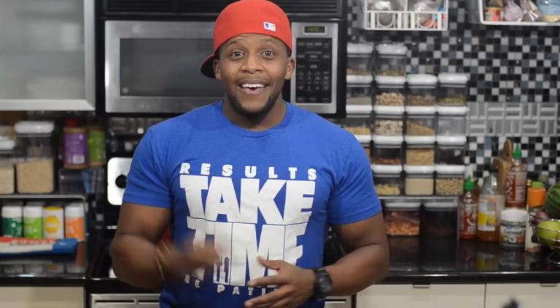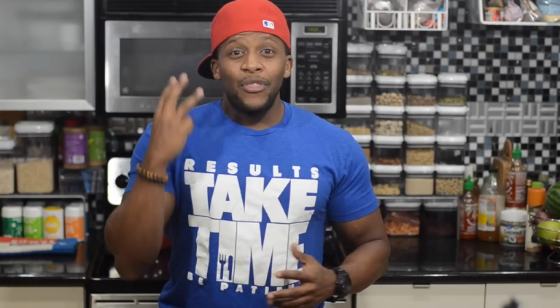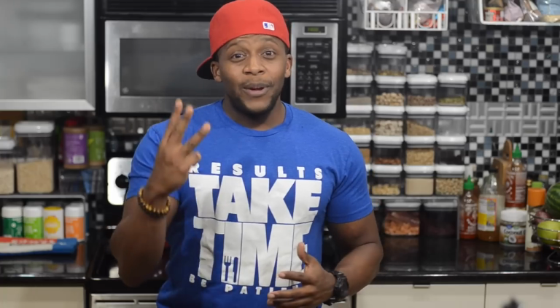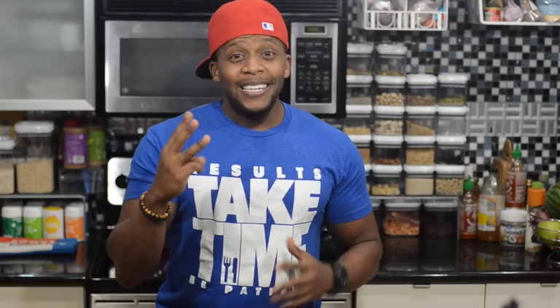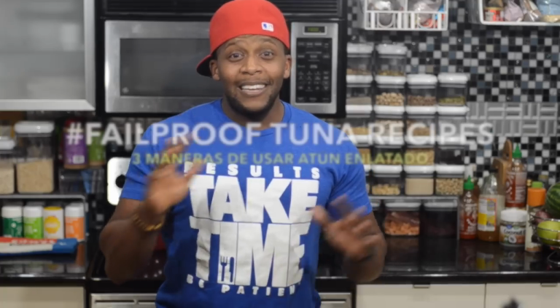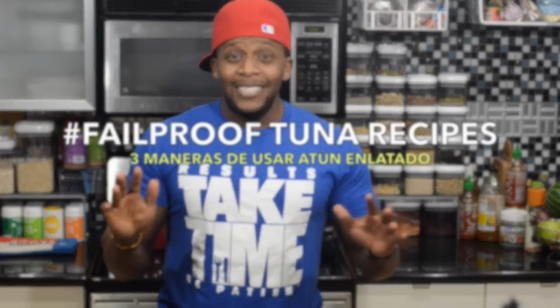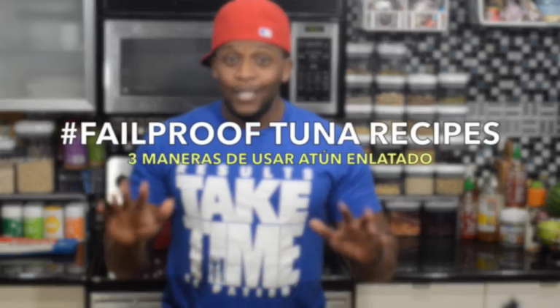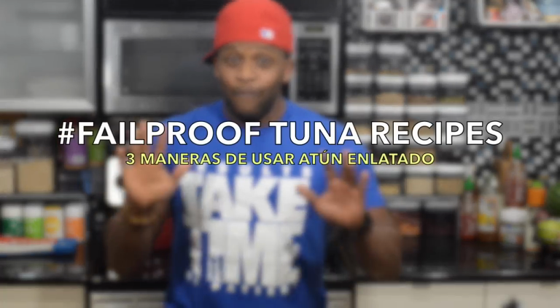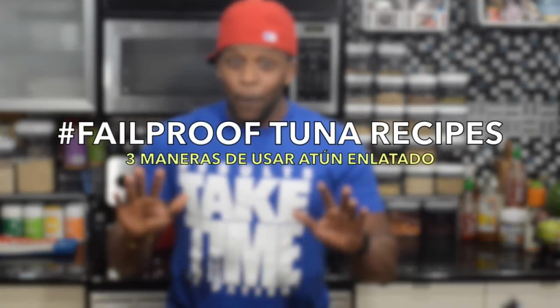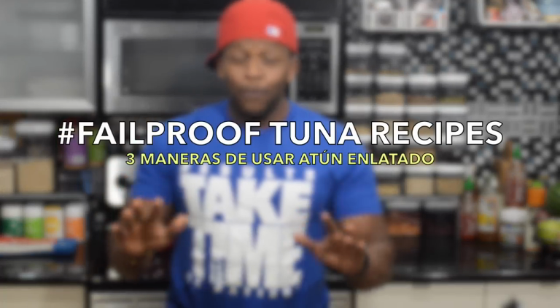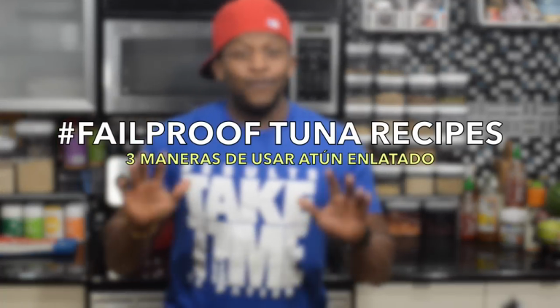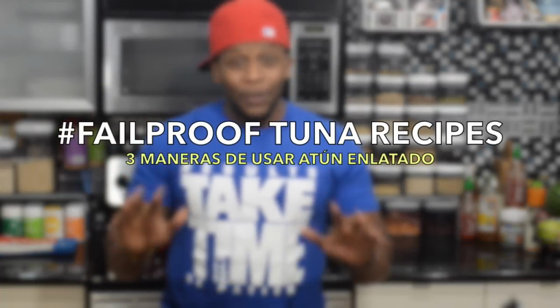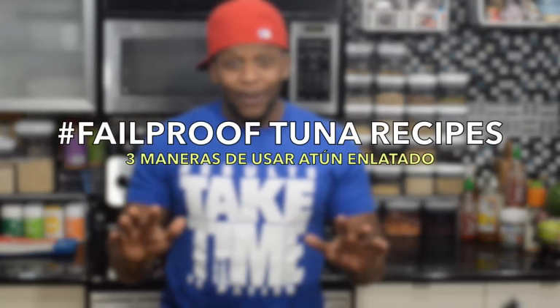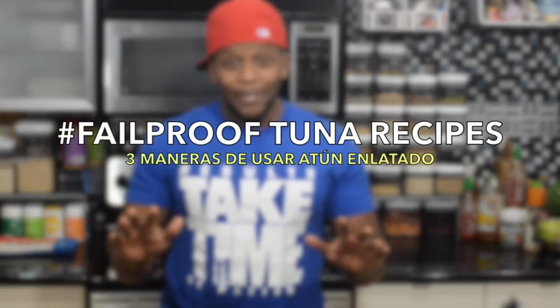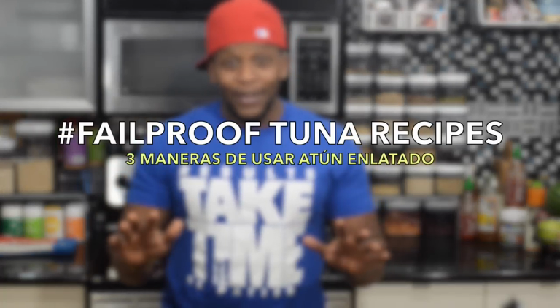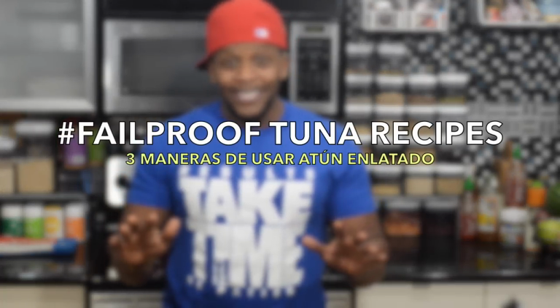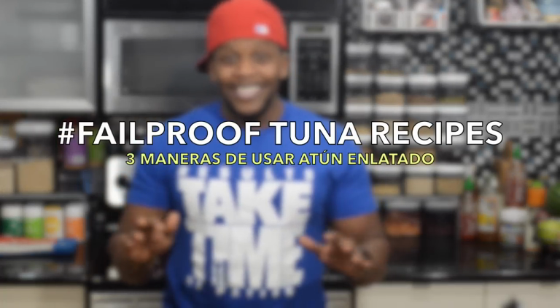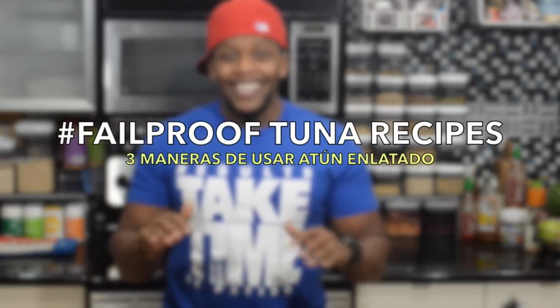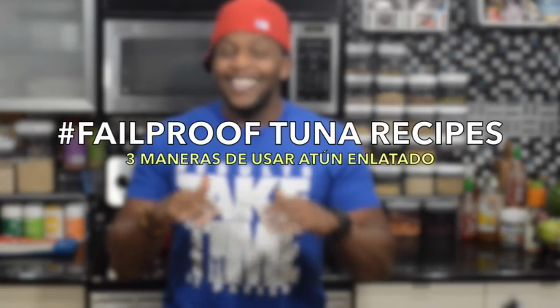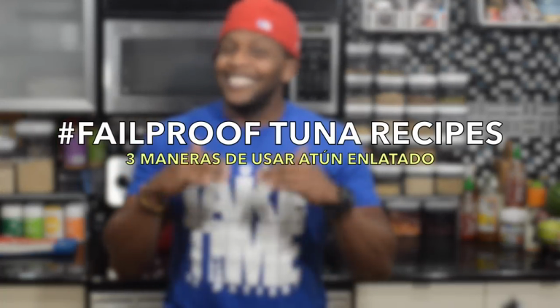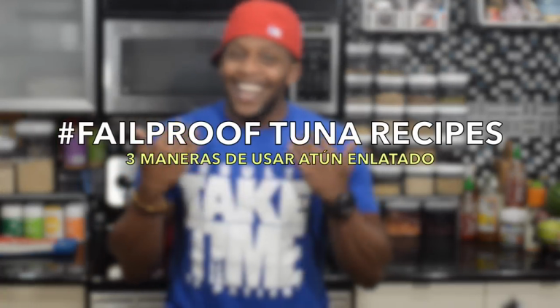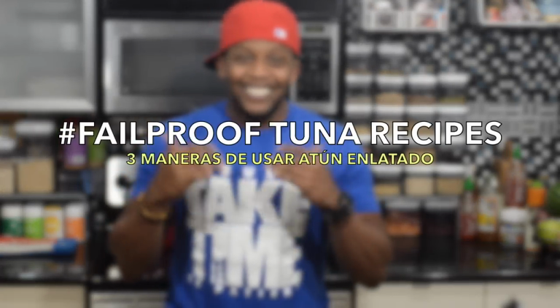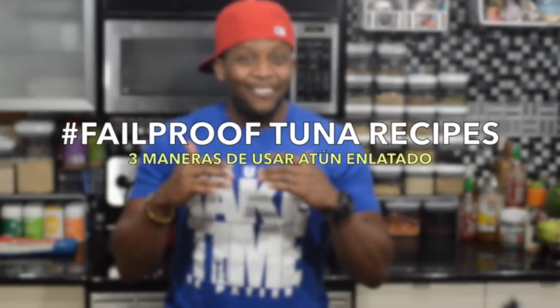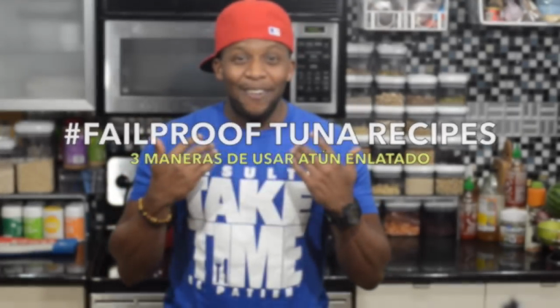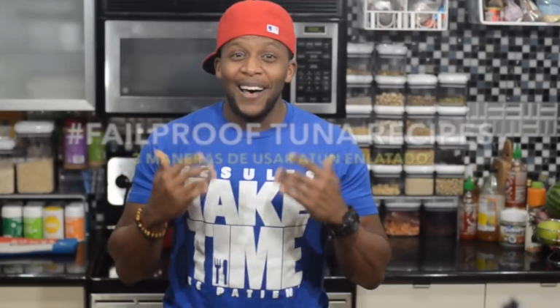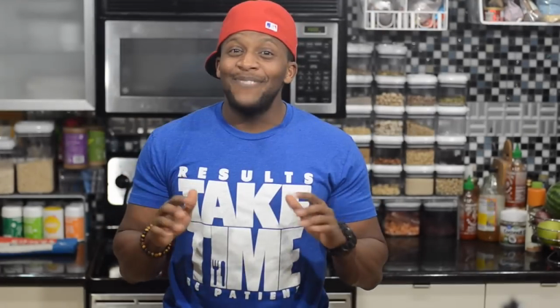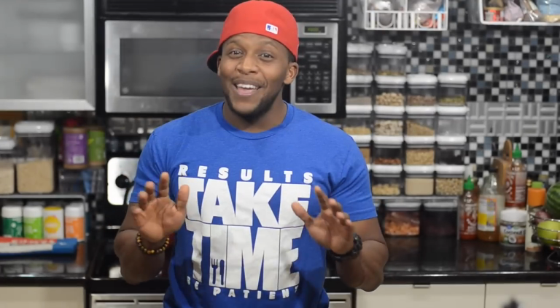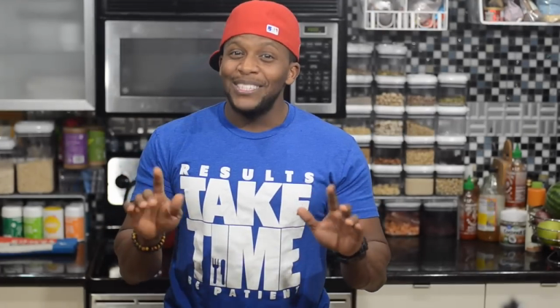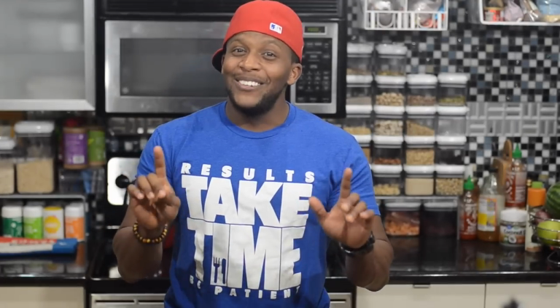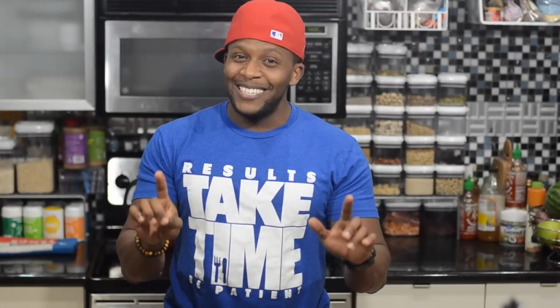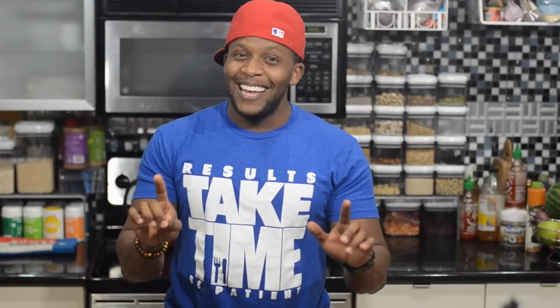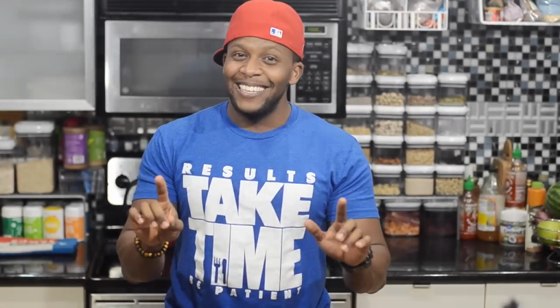Three delicious fill-proof tuna recipes that's not your grandma's famous tuna salad.